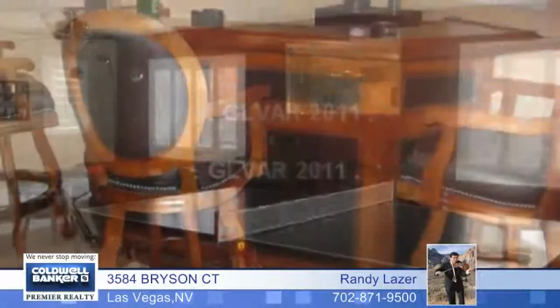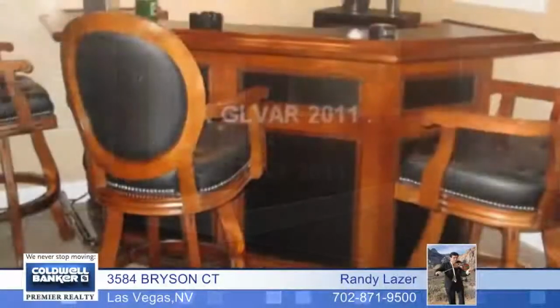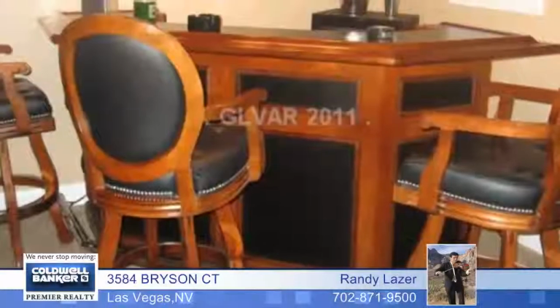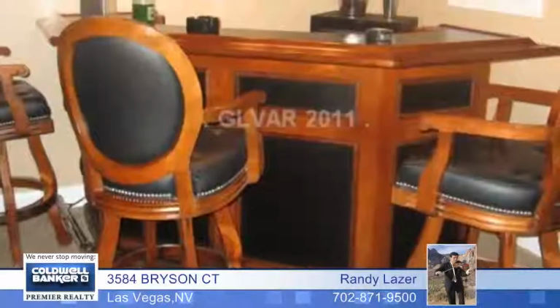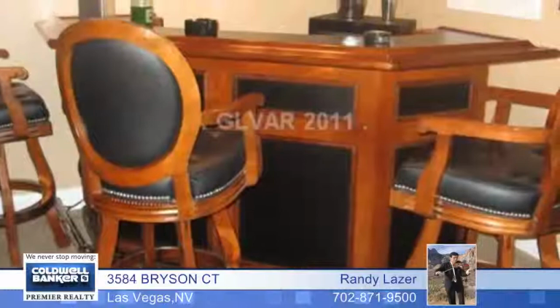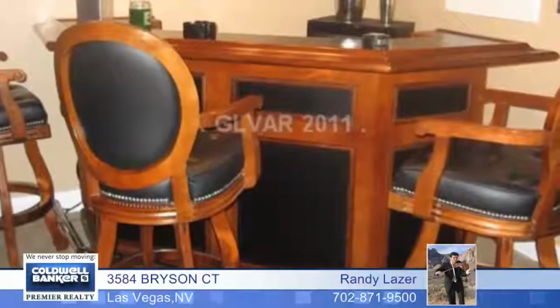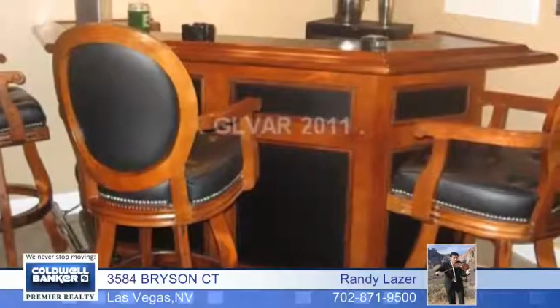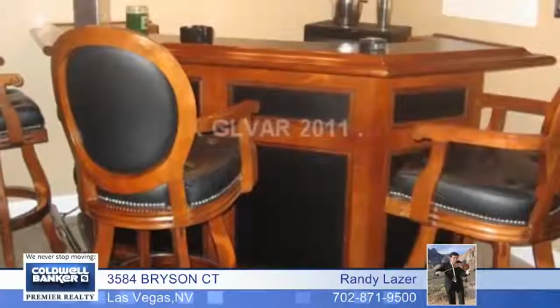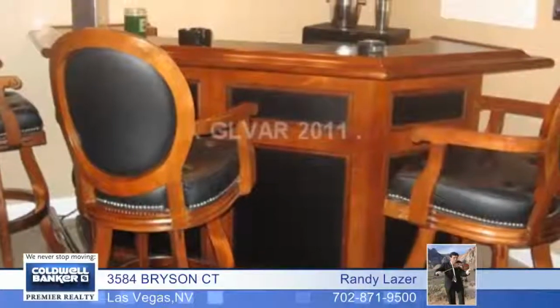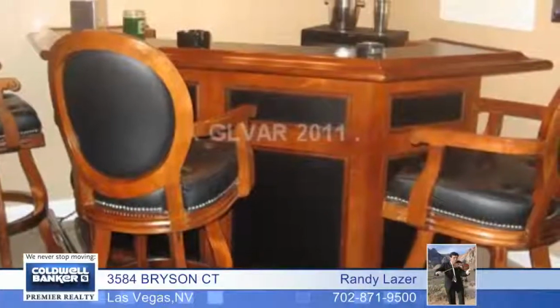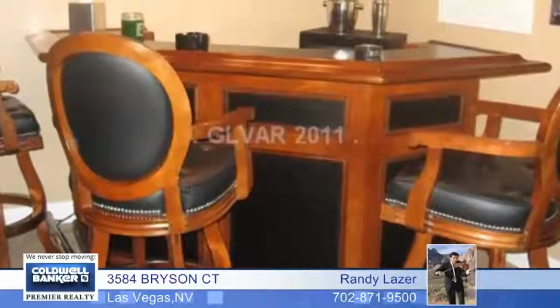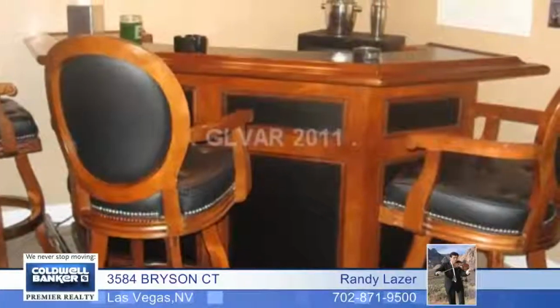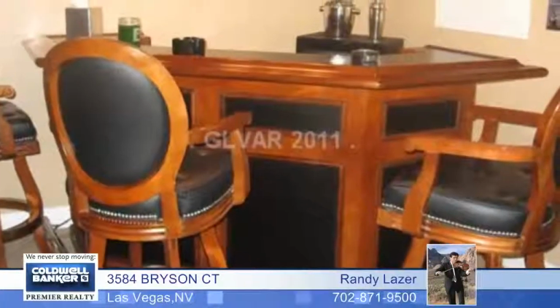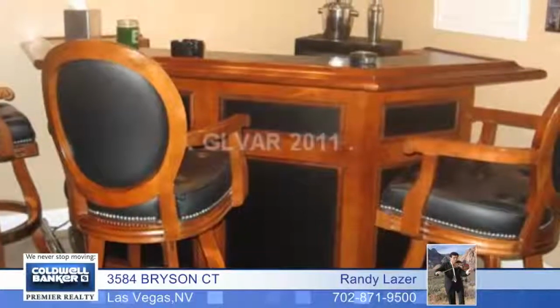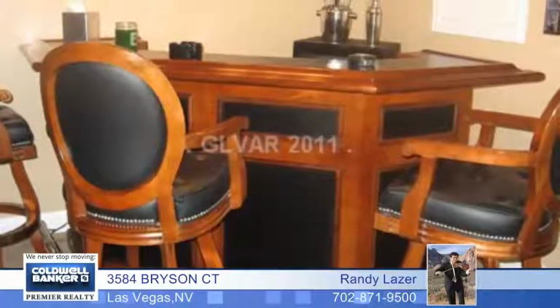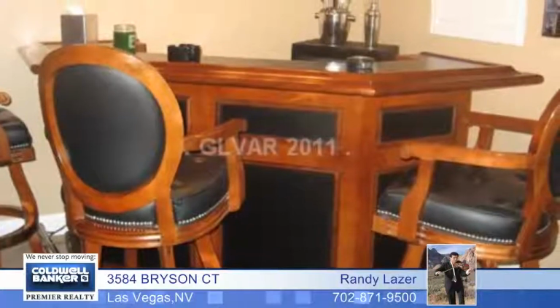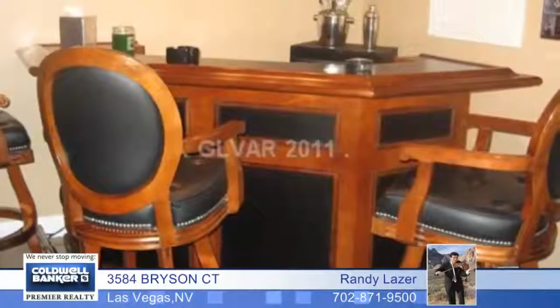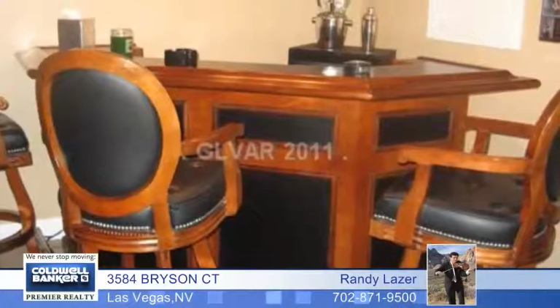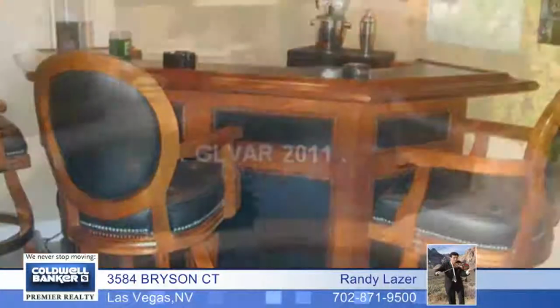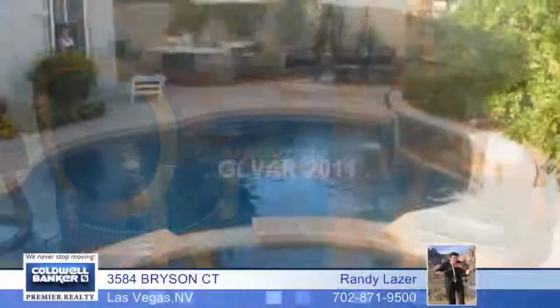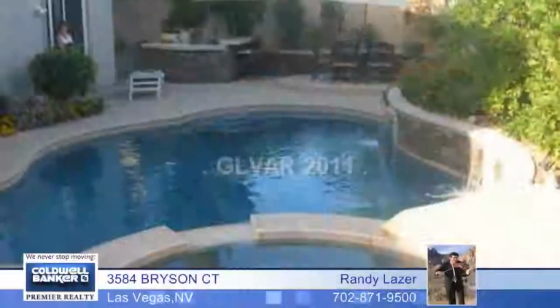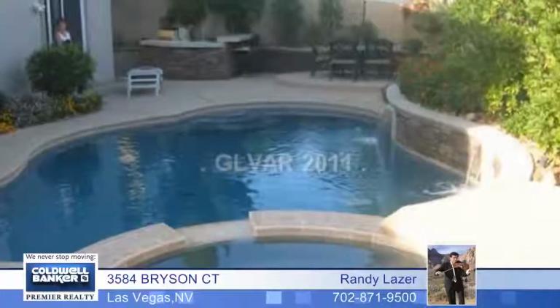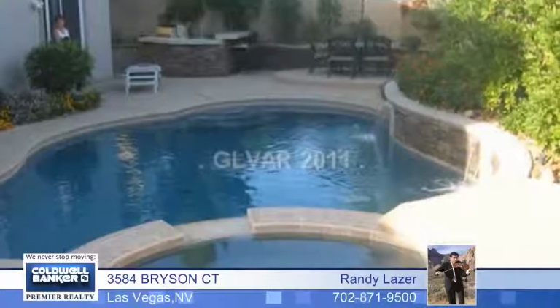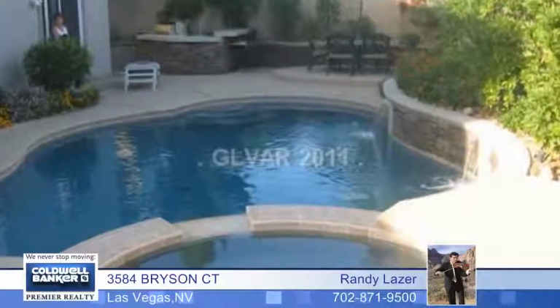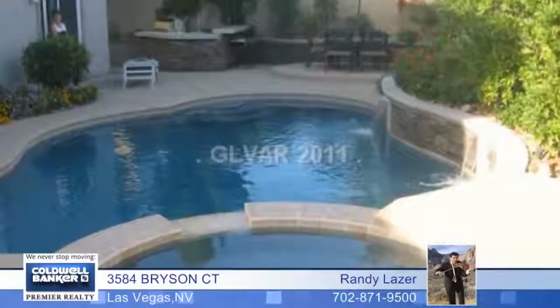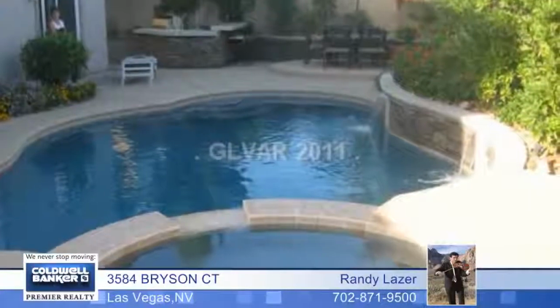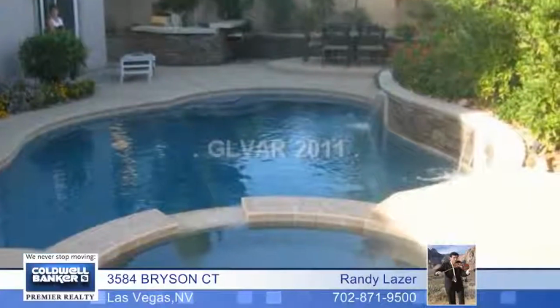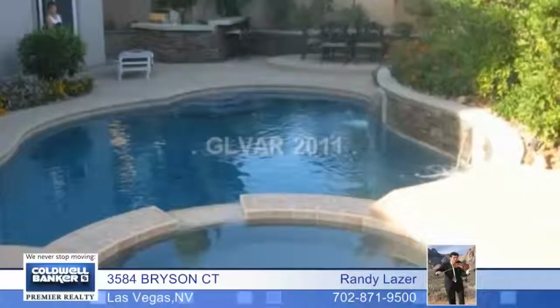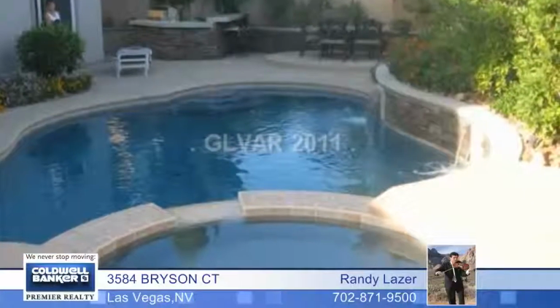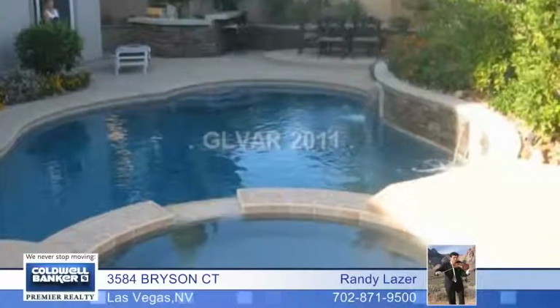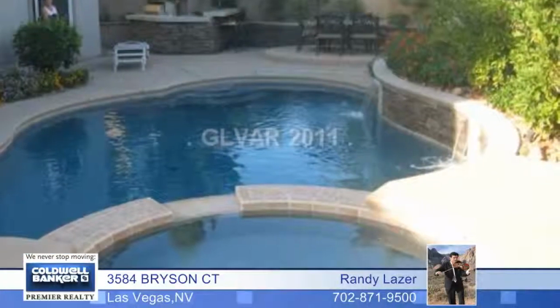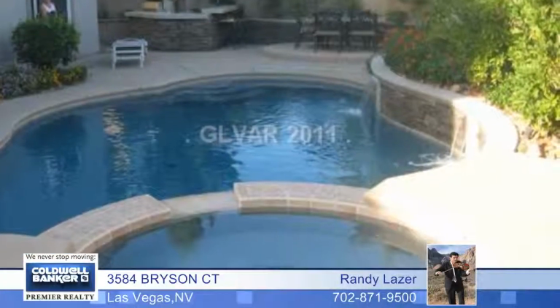The backyard is an entertainer's delight with a stone barbecue, superb landscaping, and a great pool and spa.